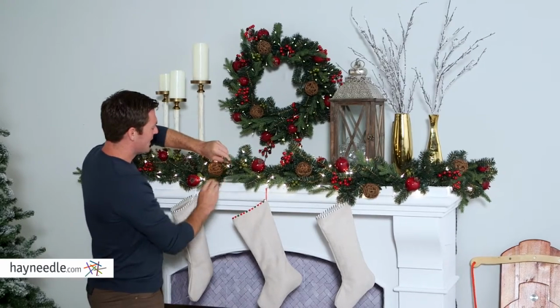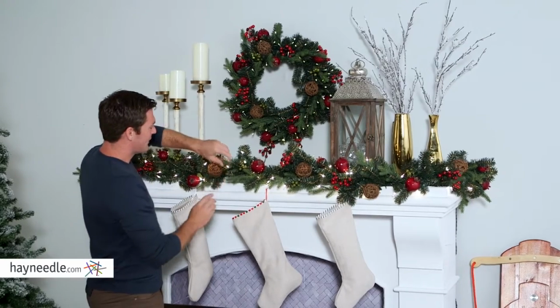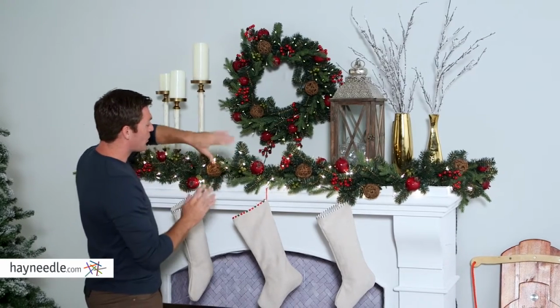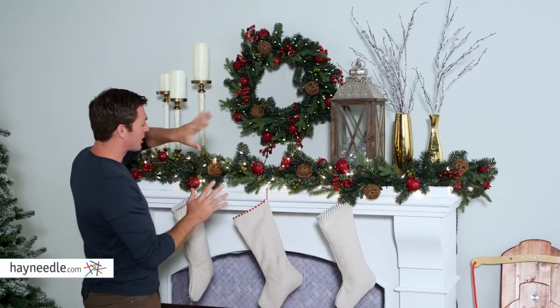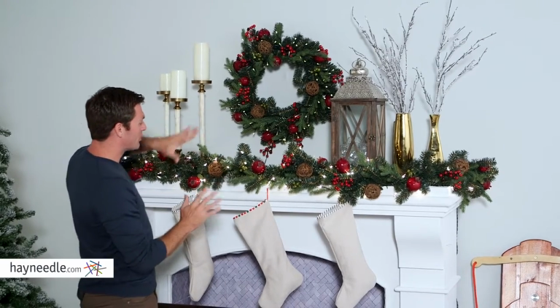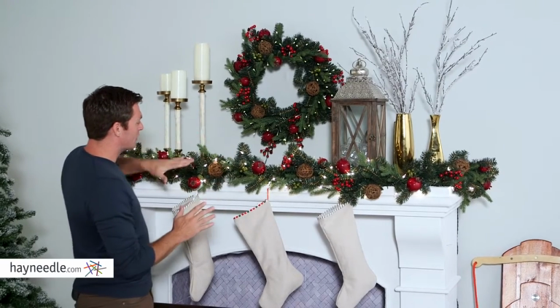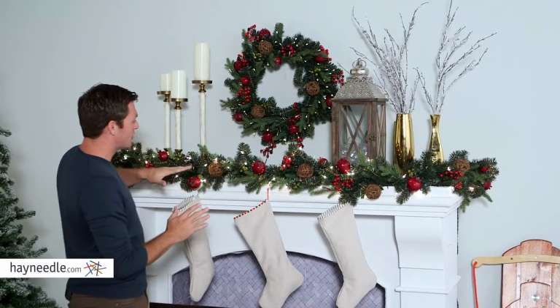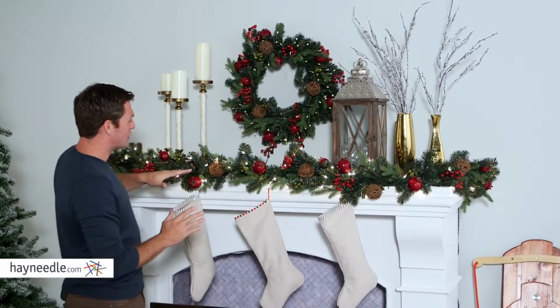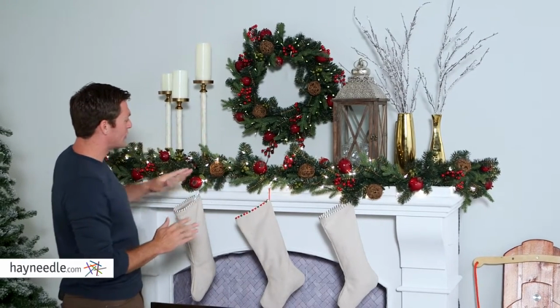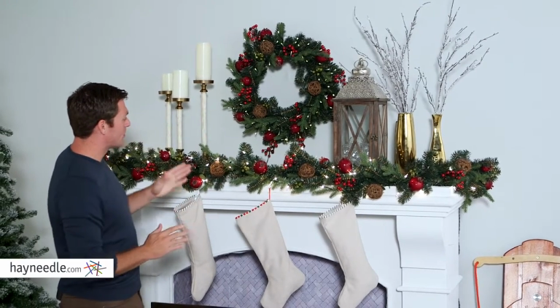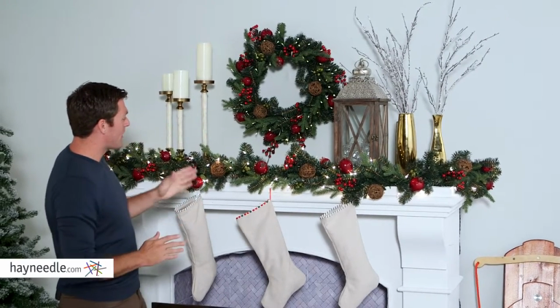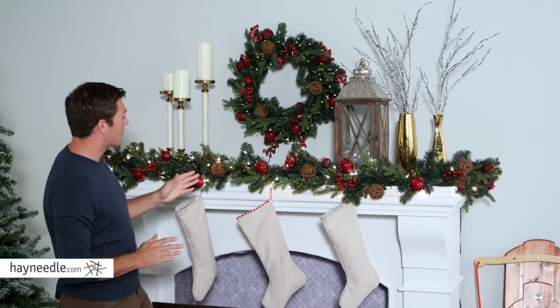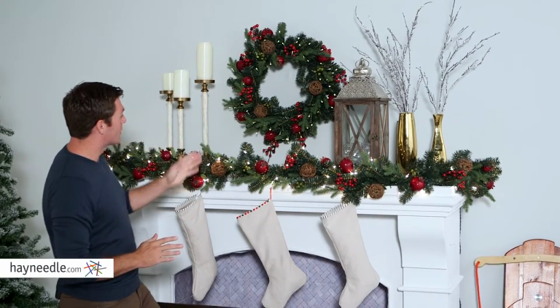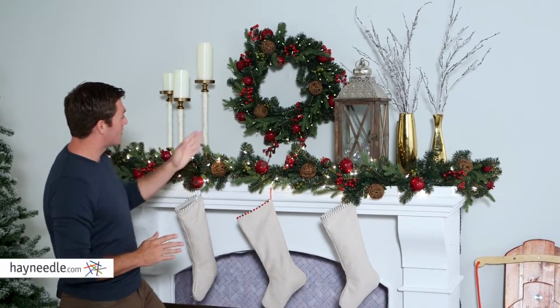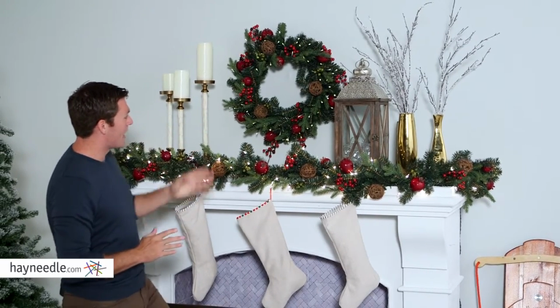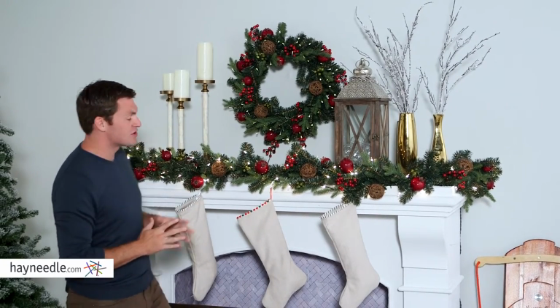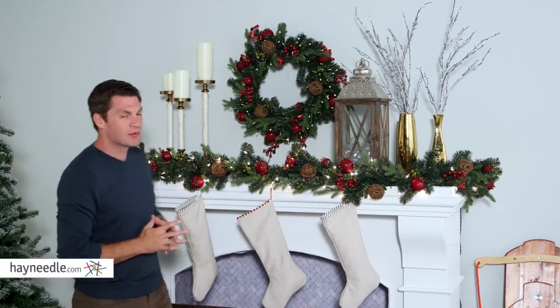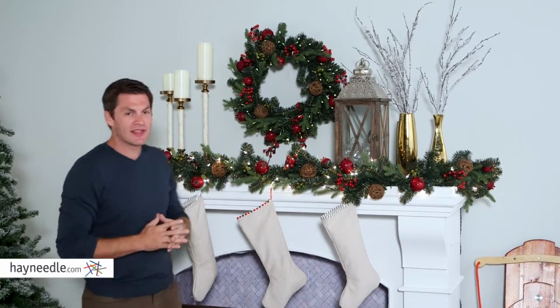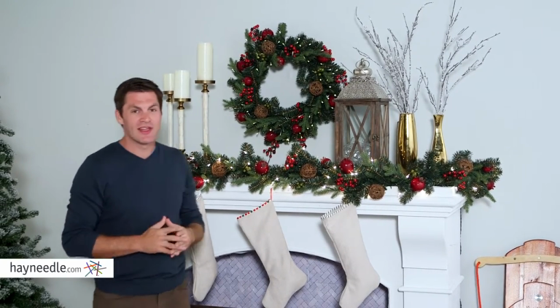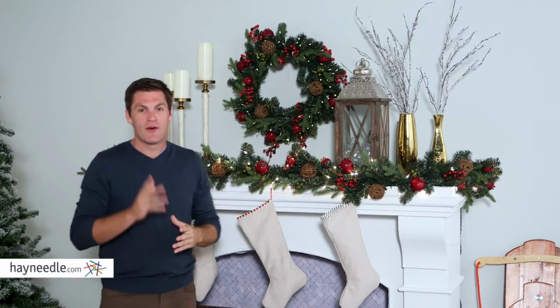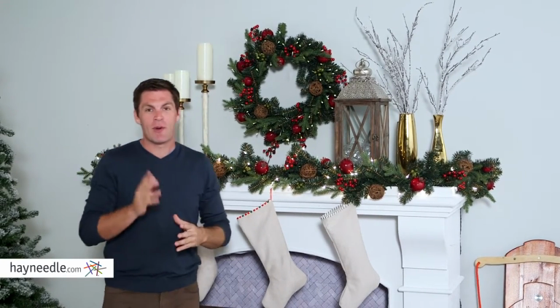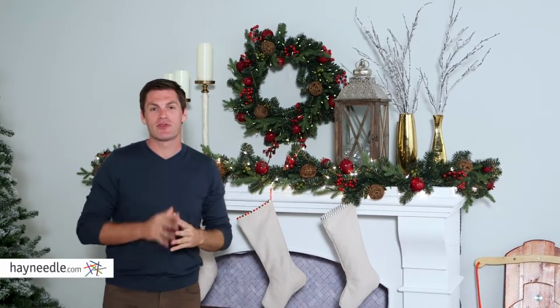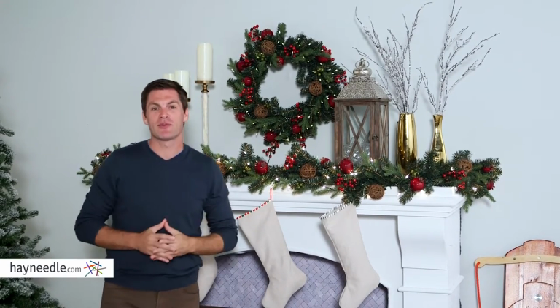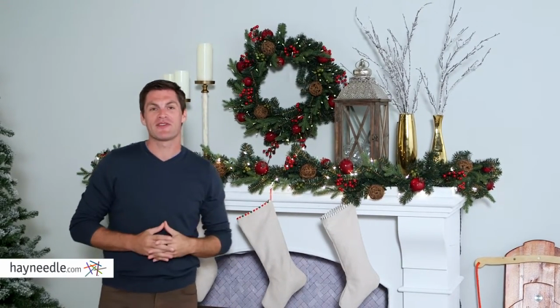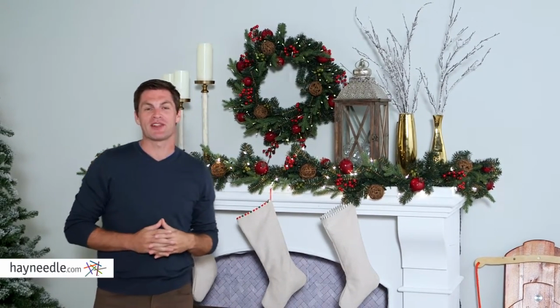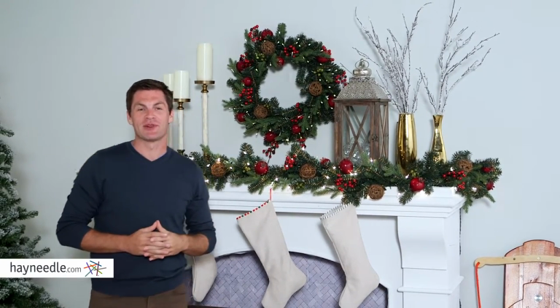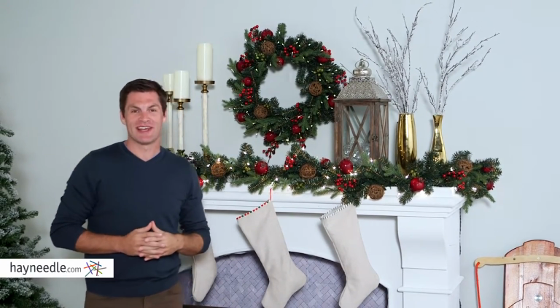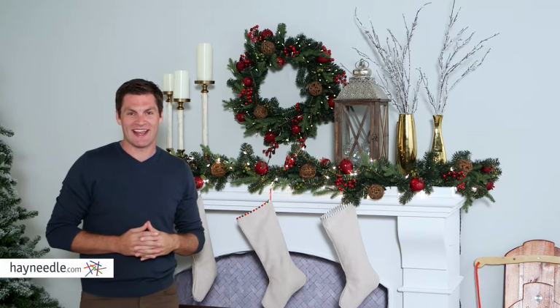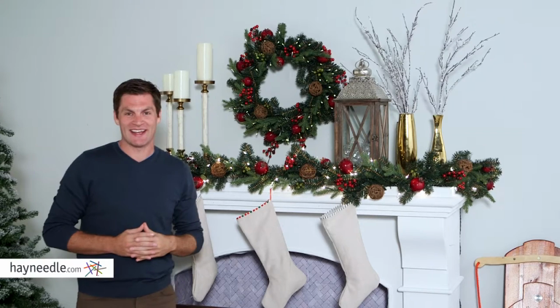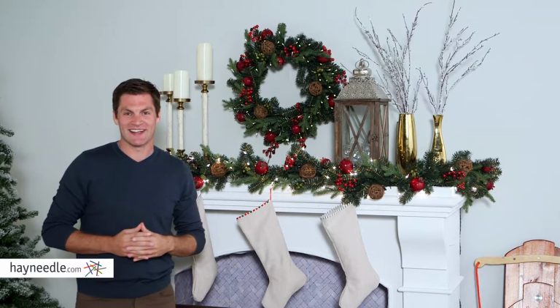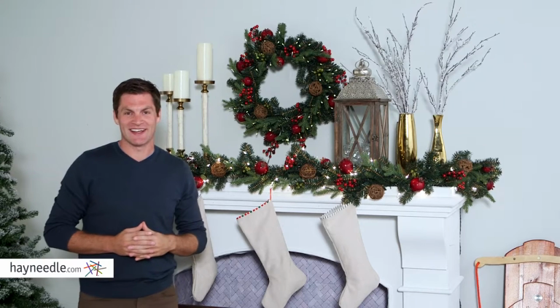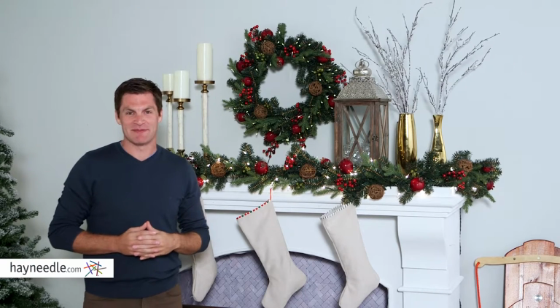And if you want to complete the look, you can pair it with the matching wreath. Both of them are available at hayneedle.com.